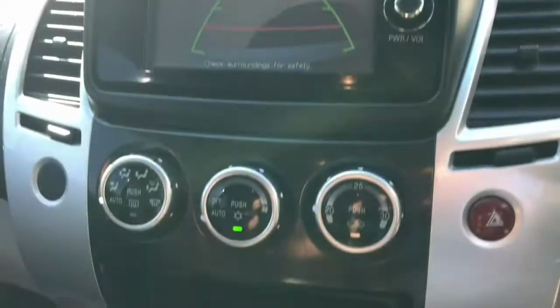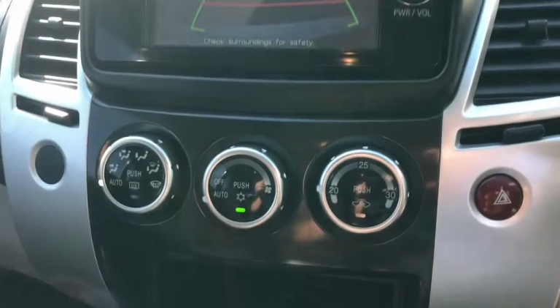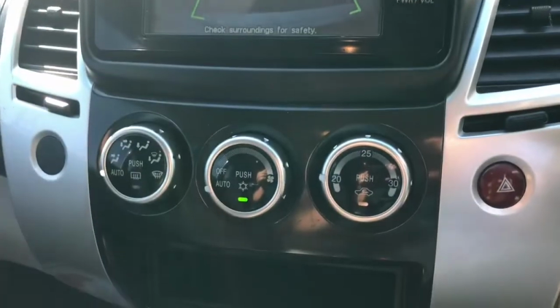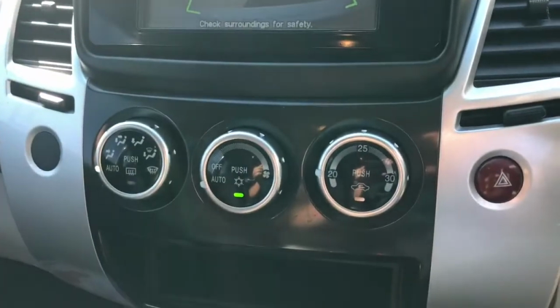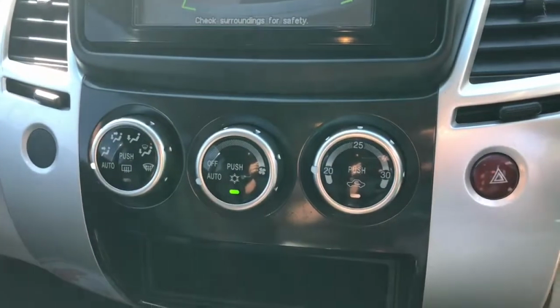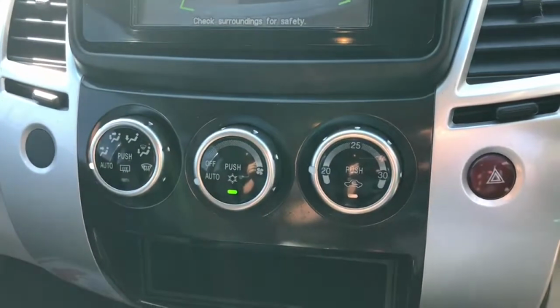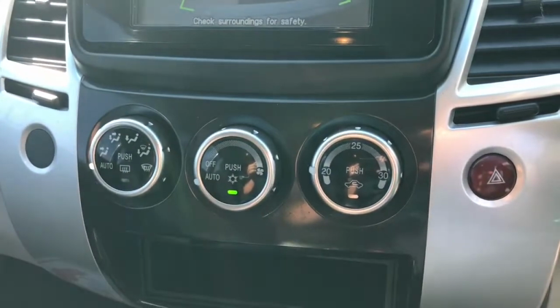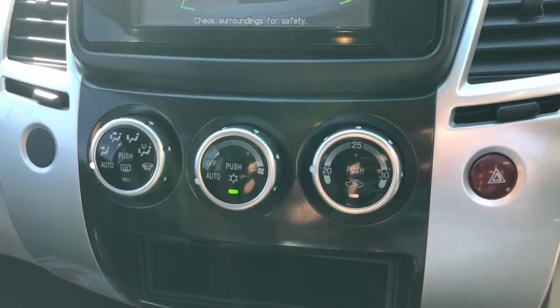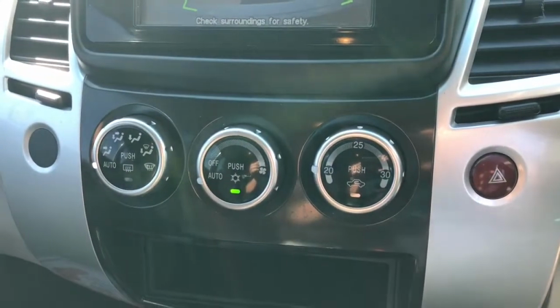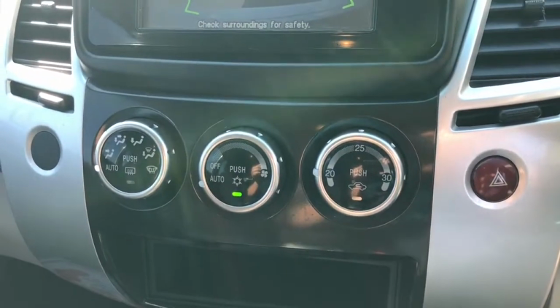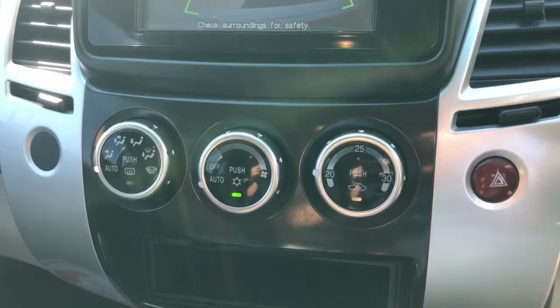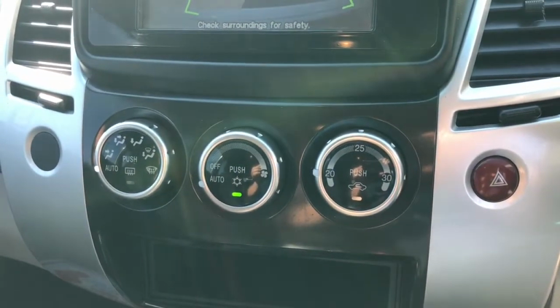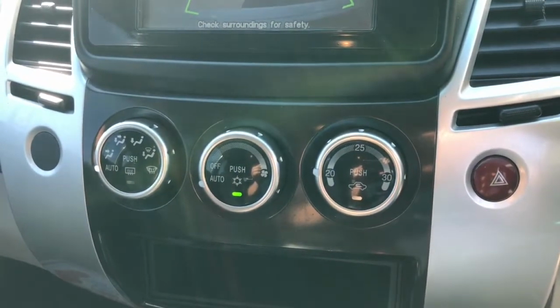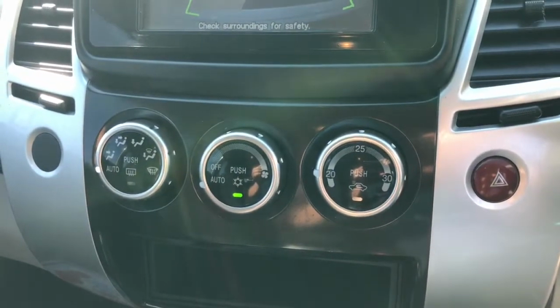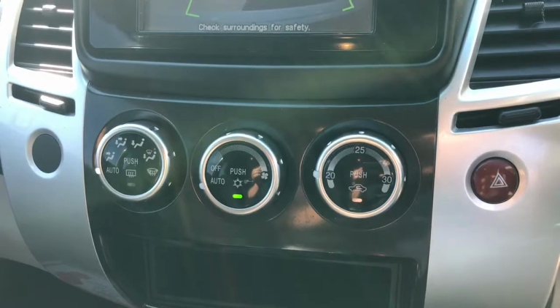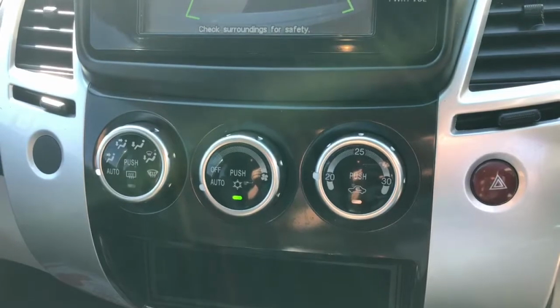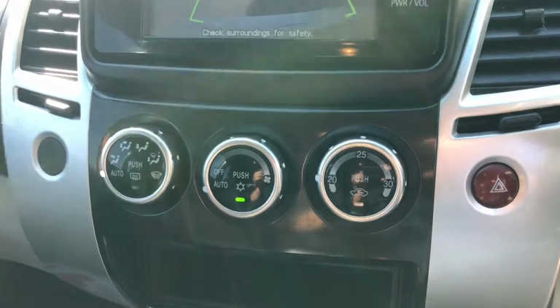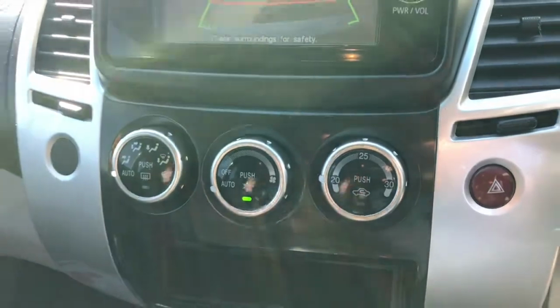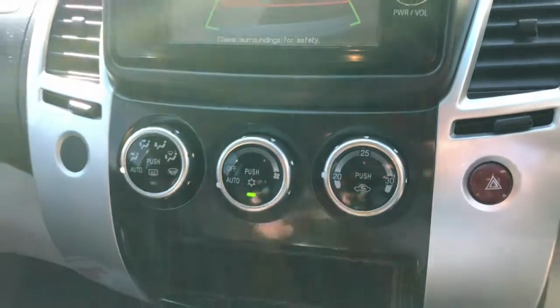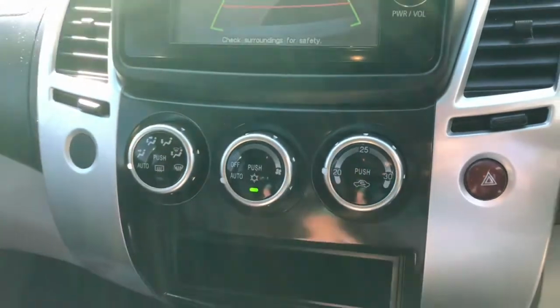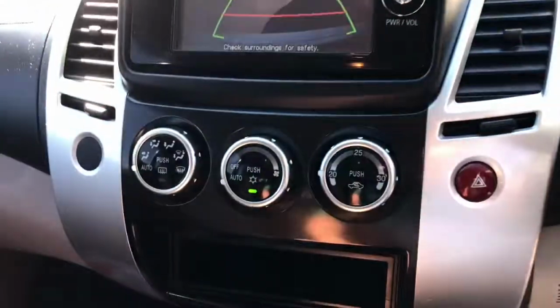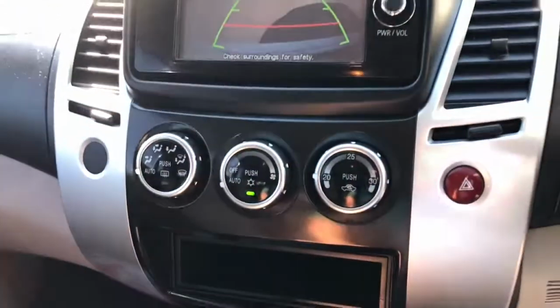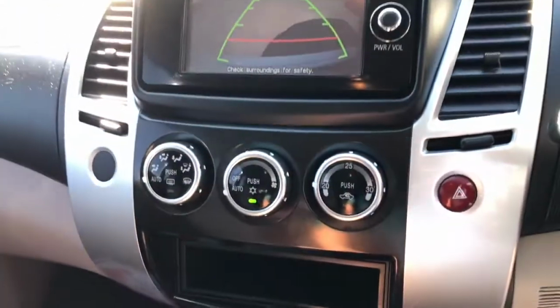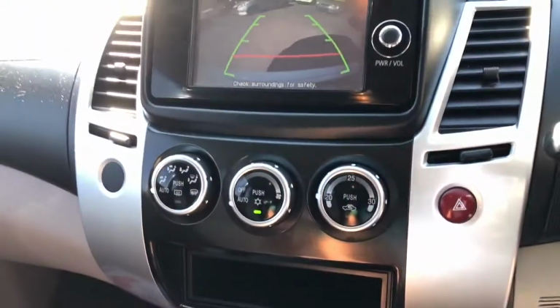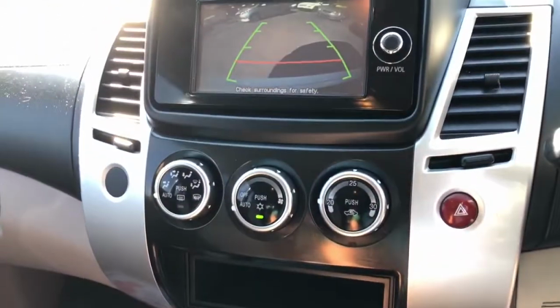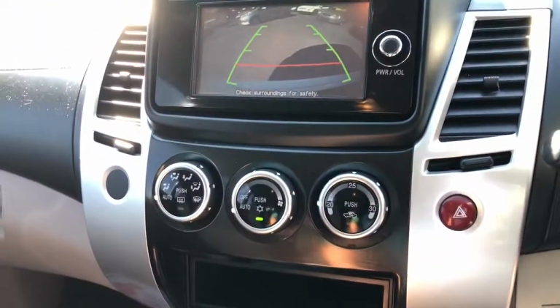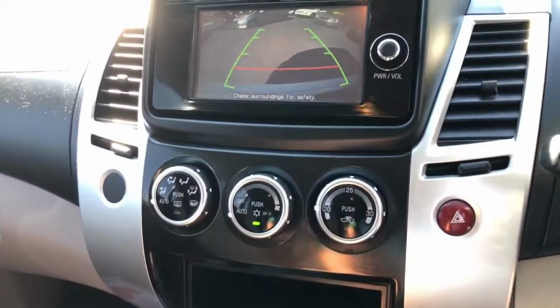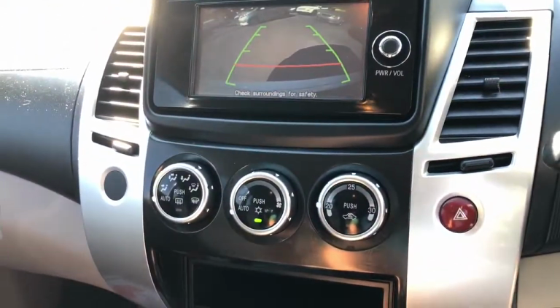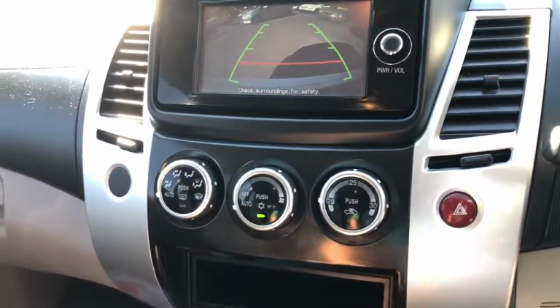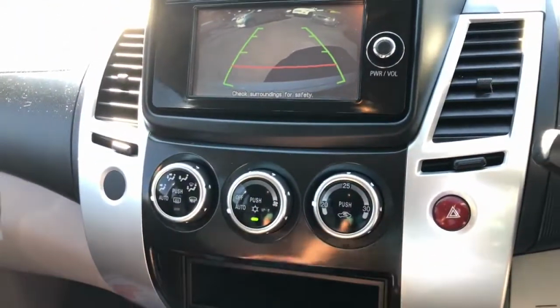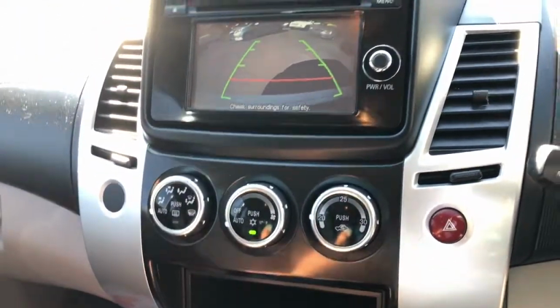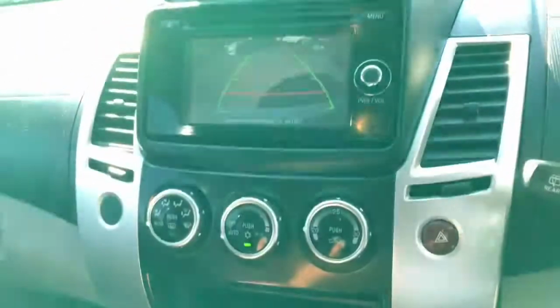Full climate control air conditioning. Lovely, lovely car.